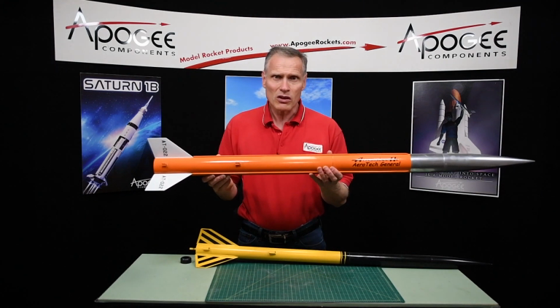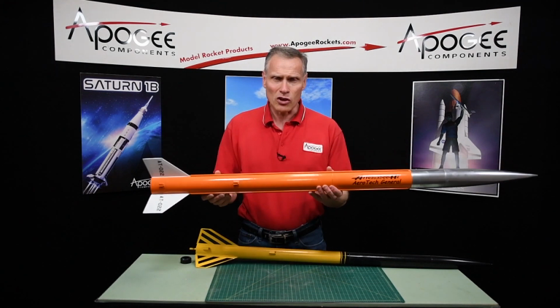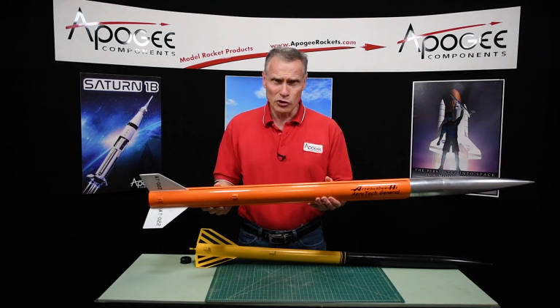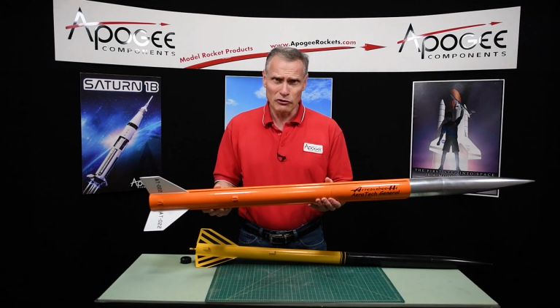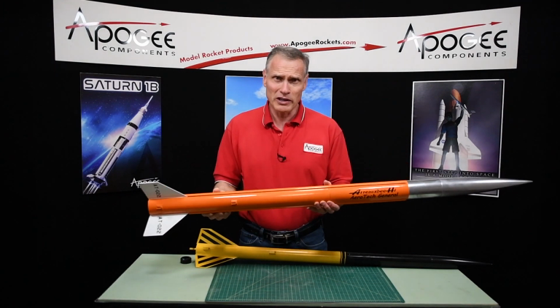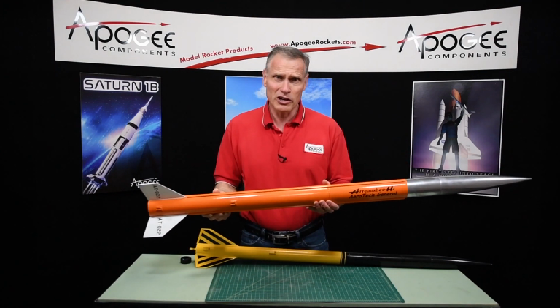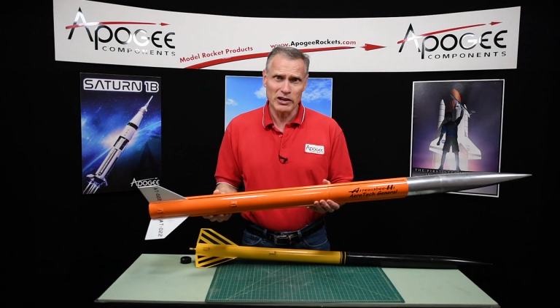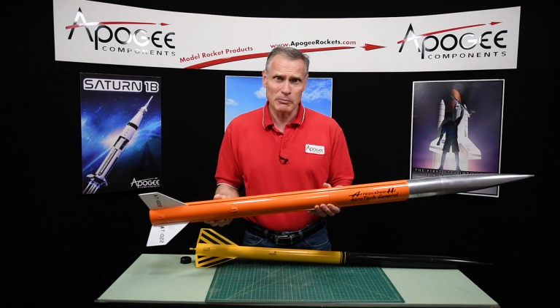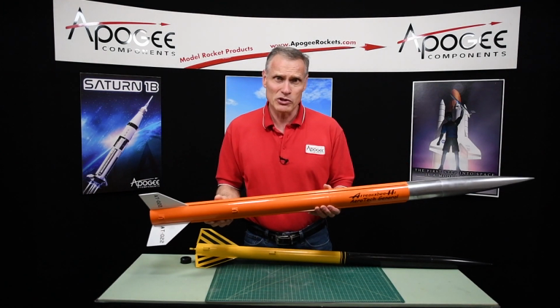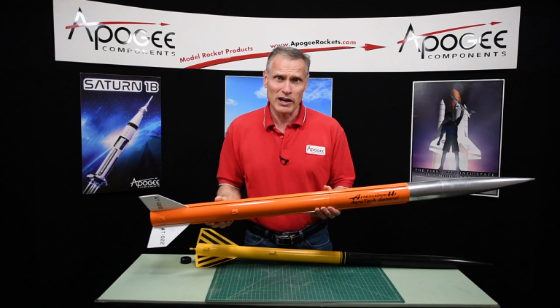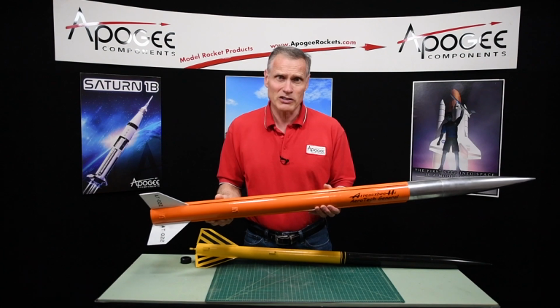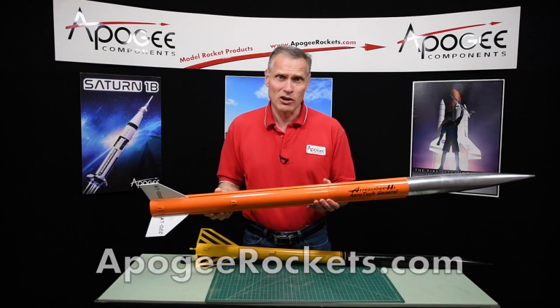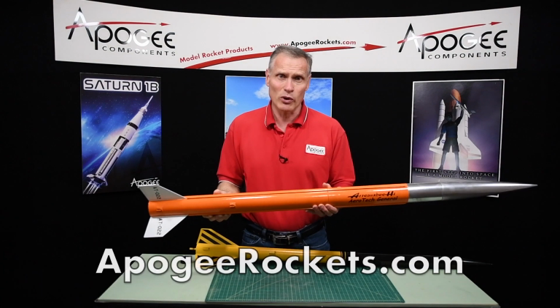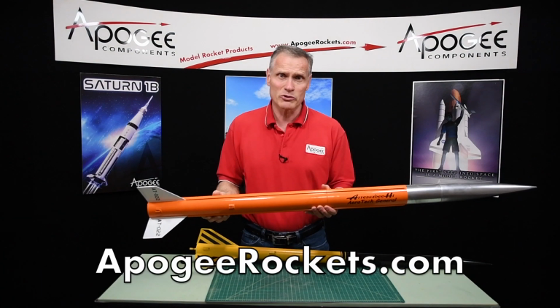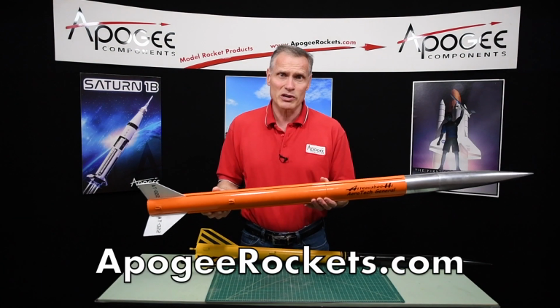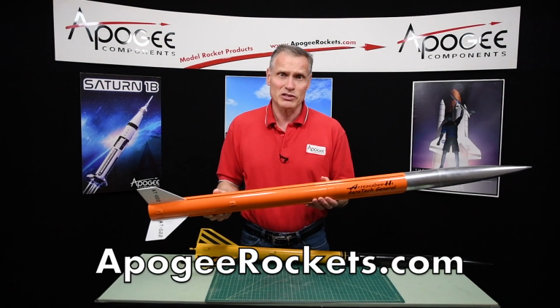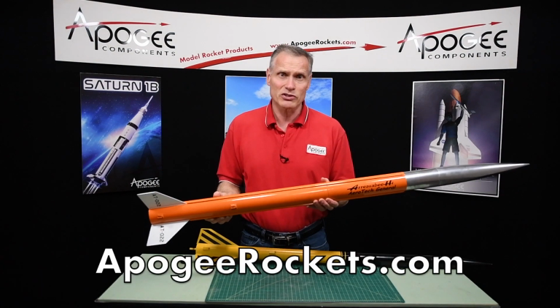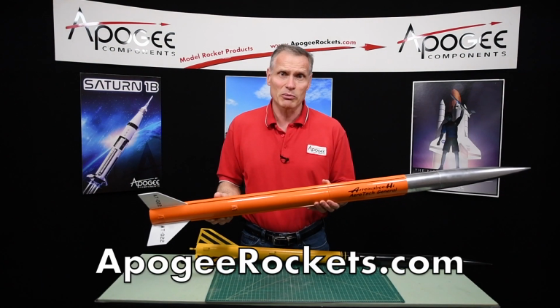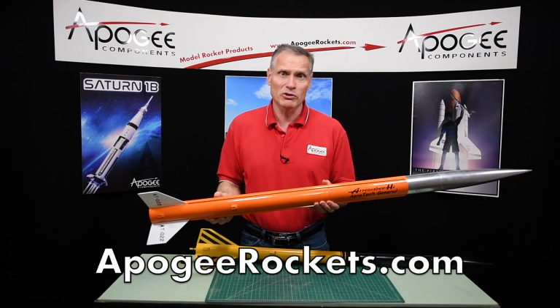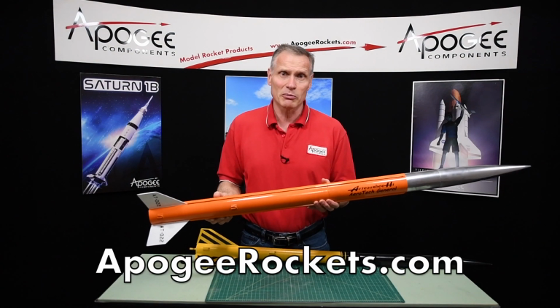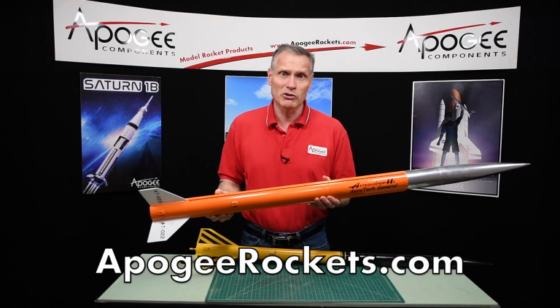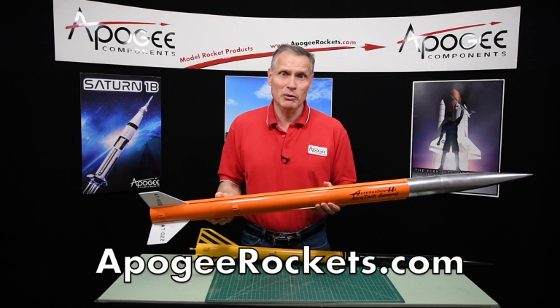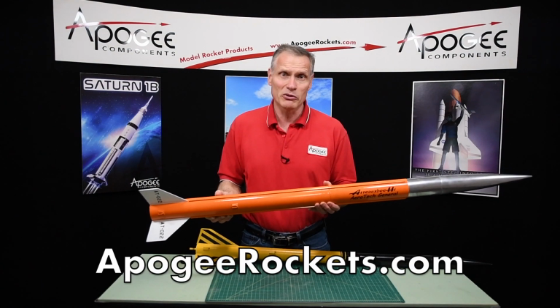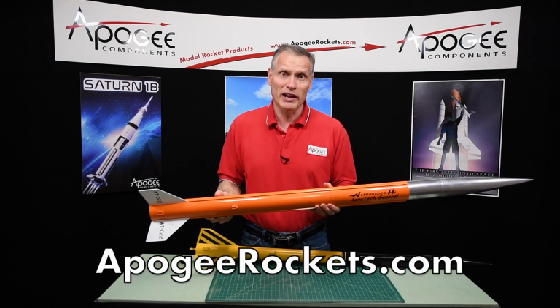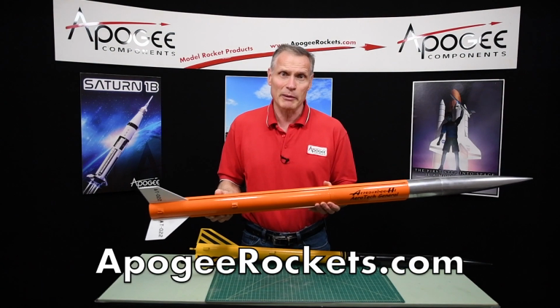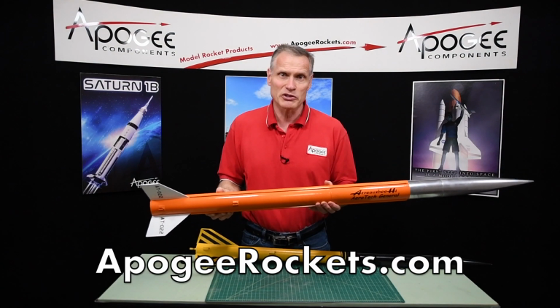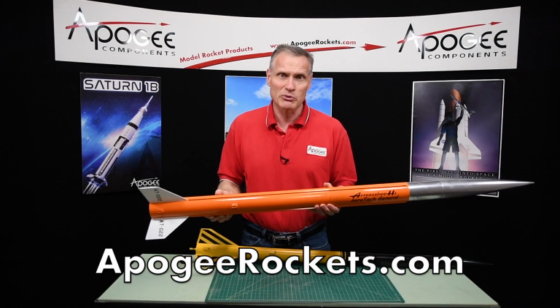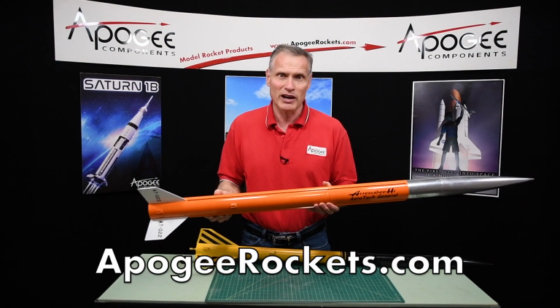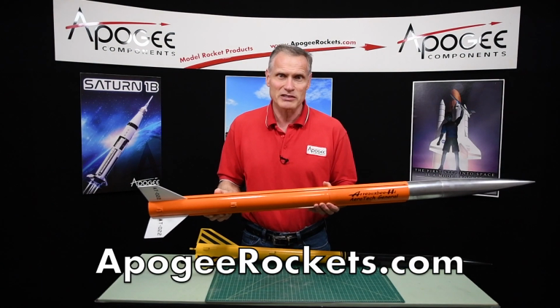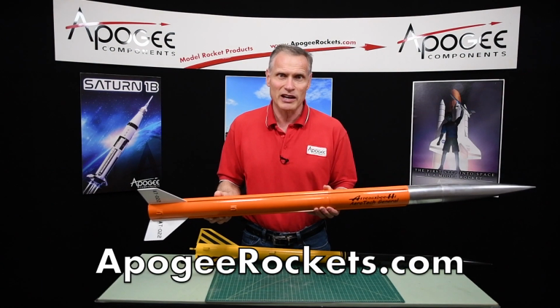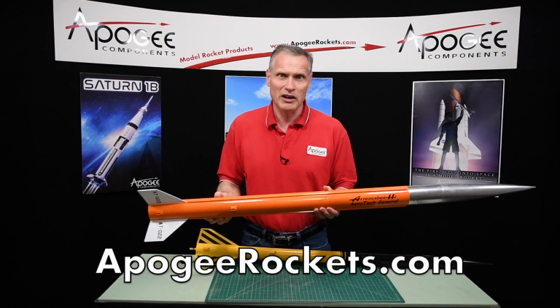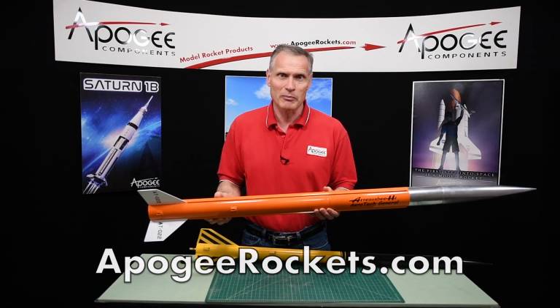You'll find it here at Apogee Rockets. Our web address is www.ApogeeRockets.com.